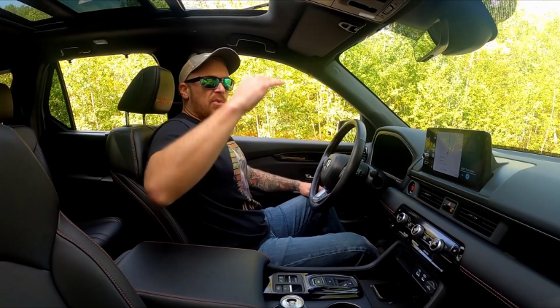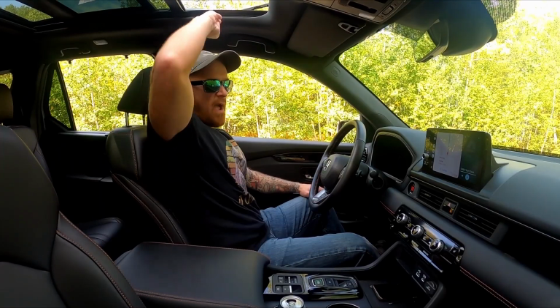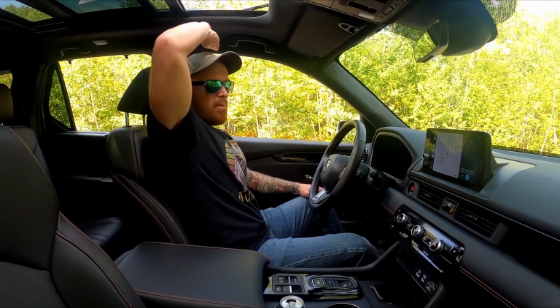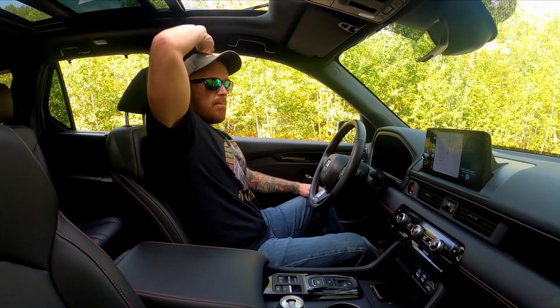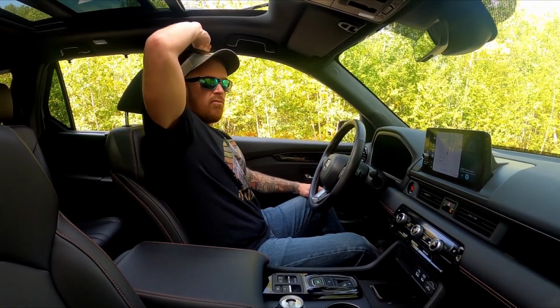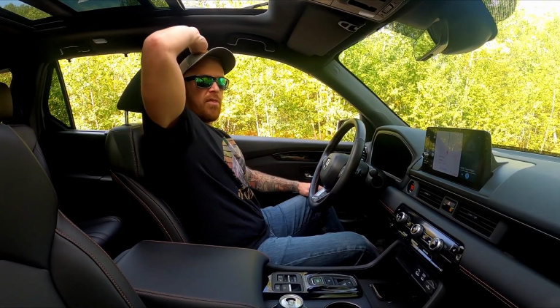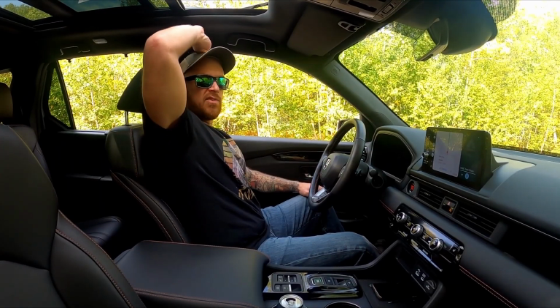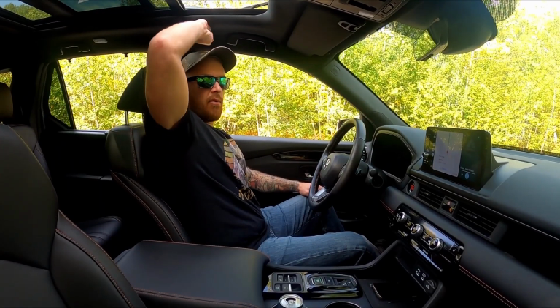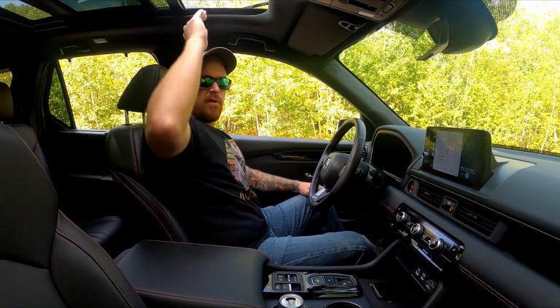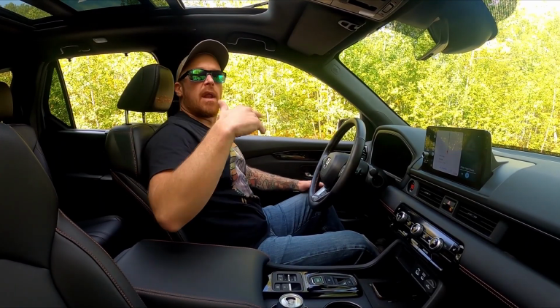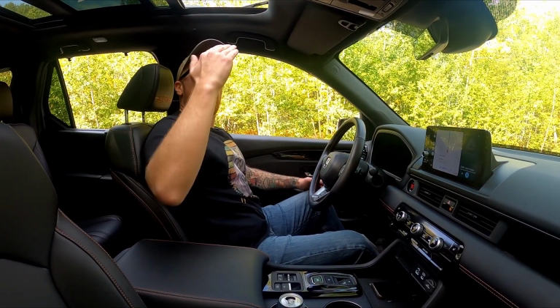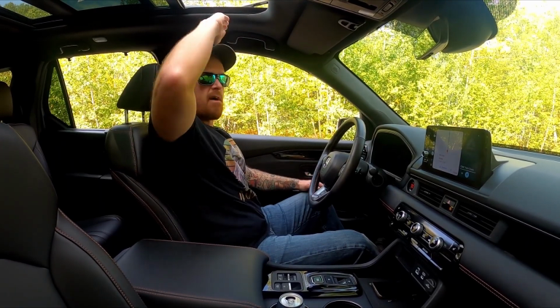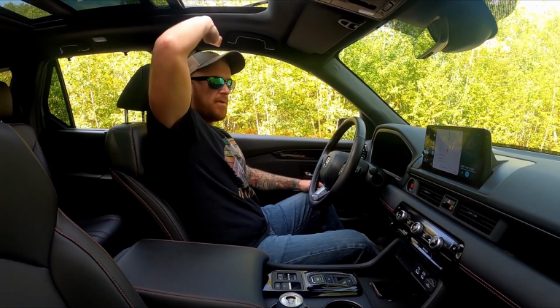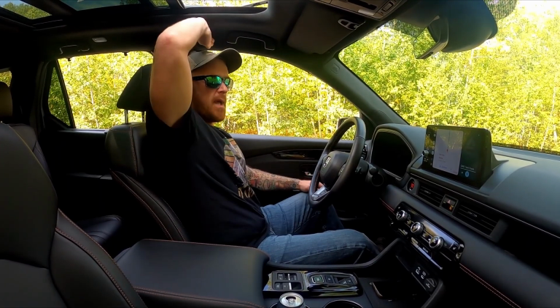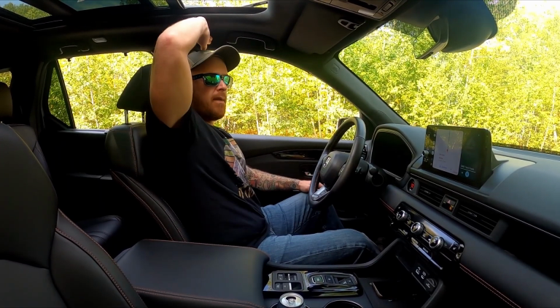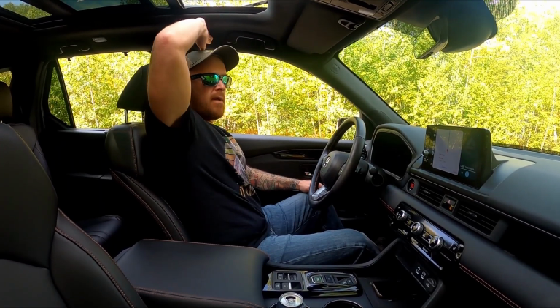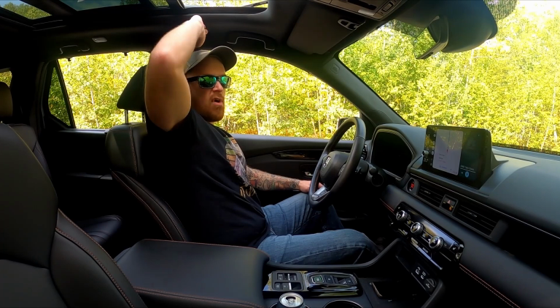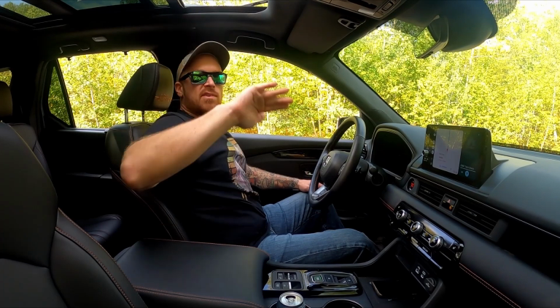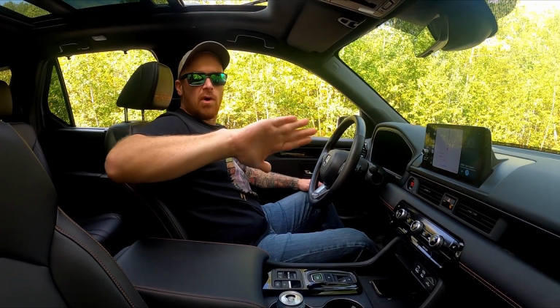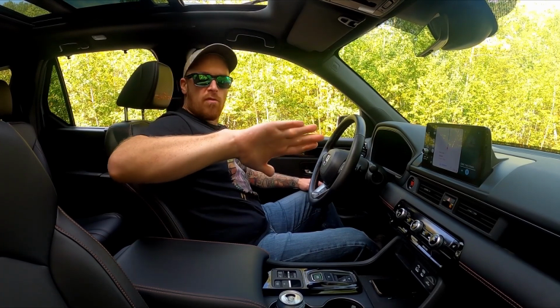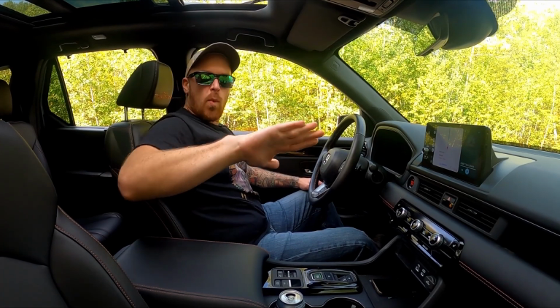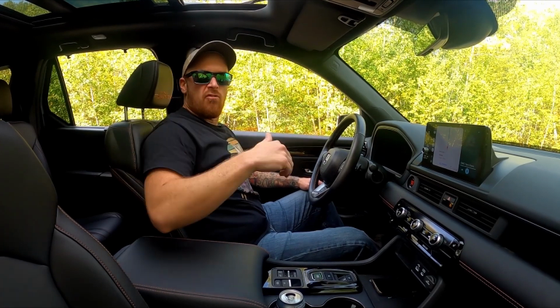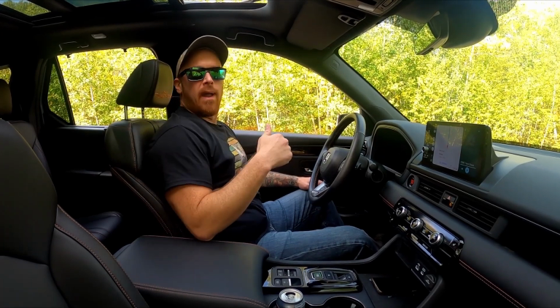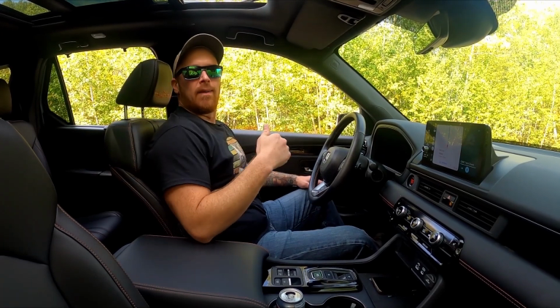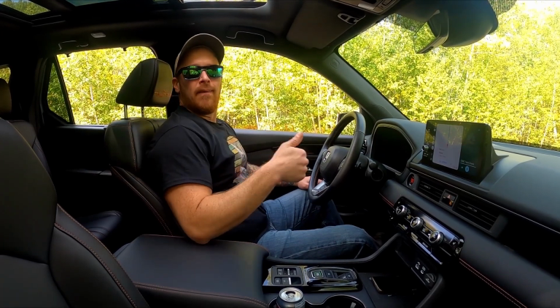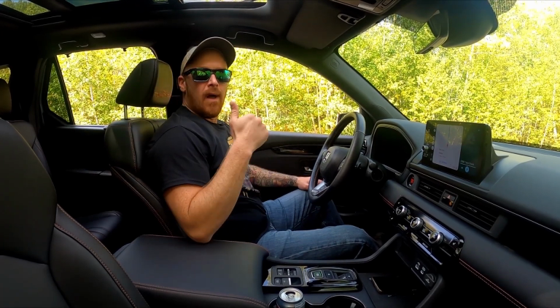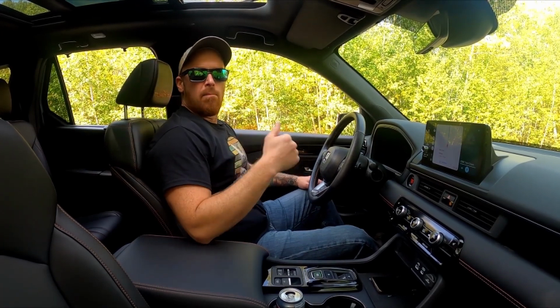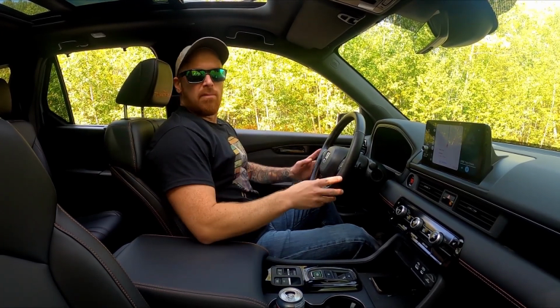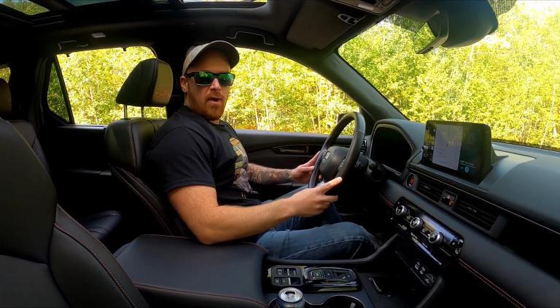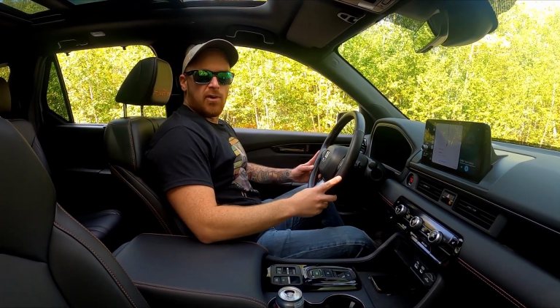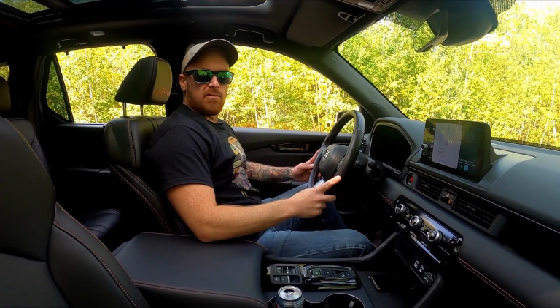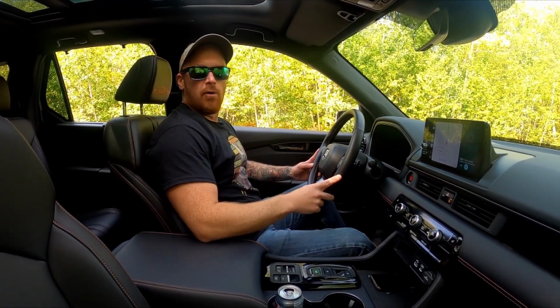Loads of headroom even with that sunroof, again at about 5 foot 10 — I've got easily over the width of my hand above me in terms of headroom.